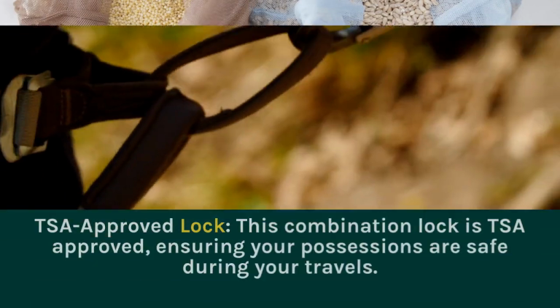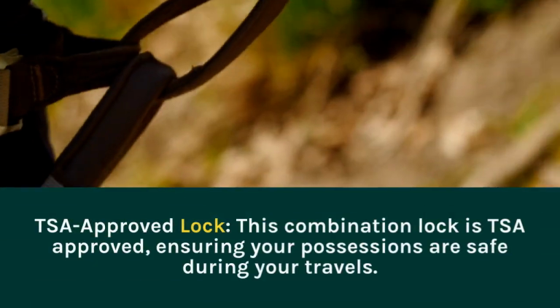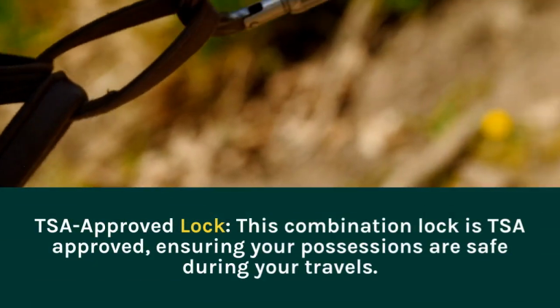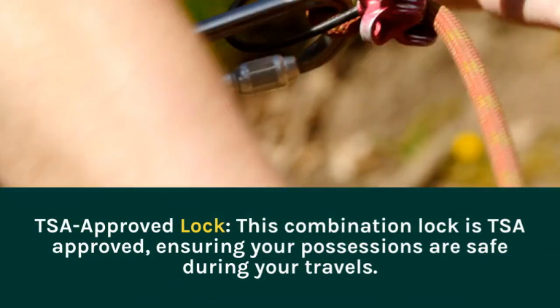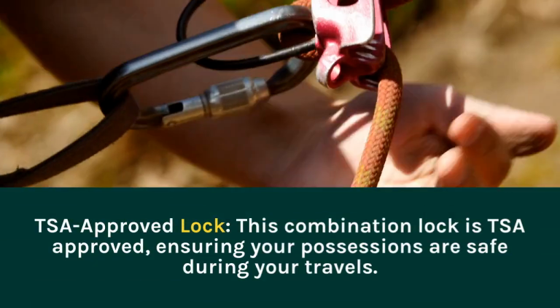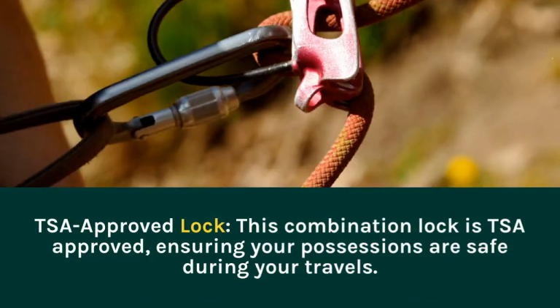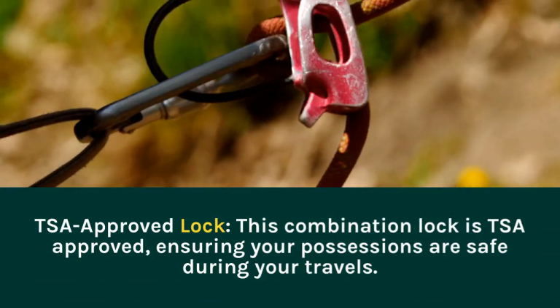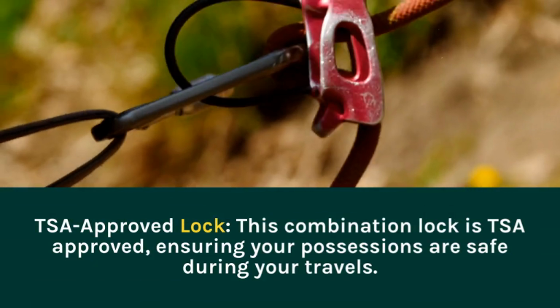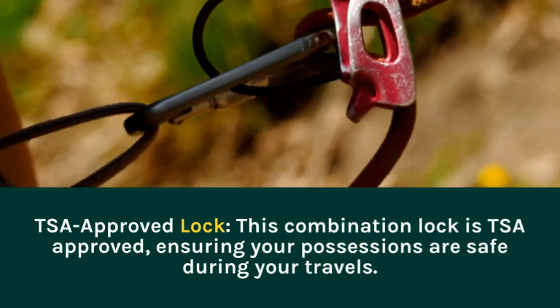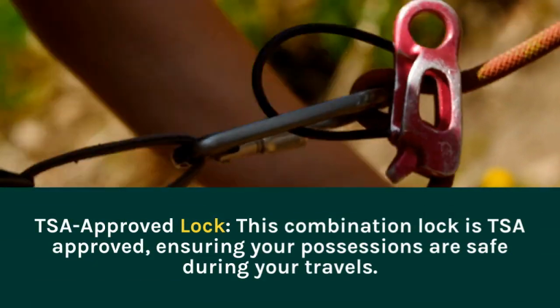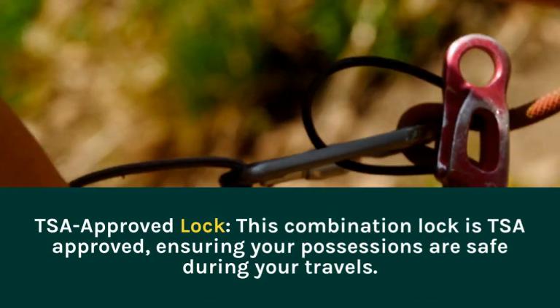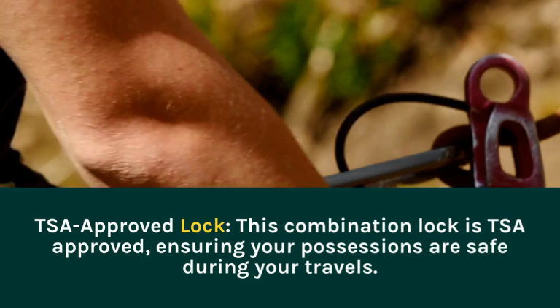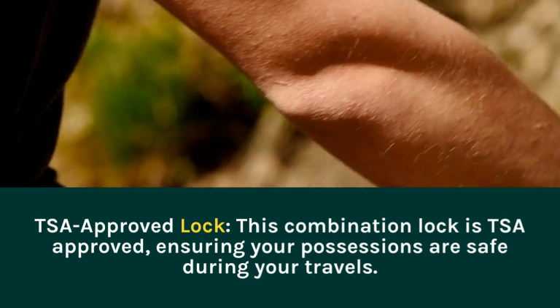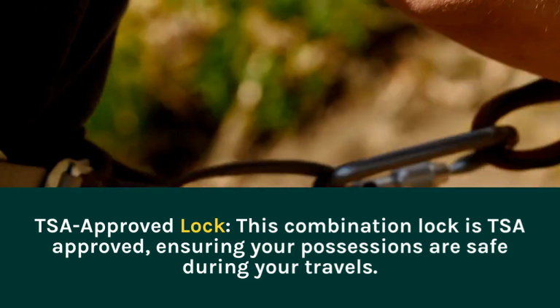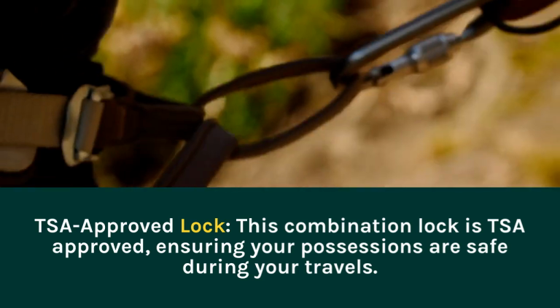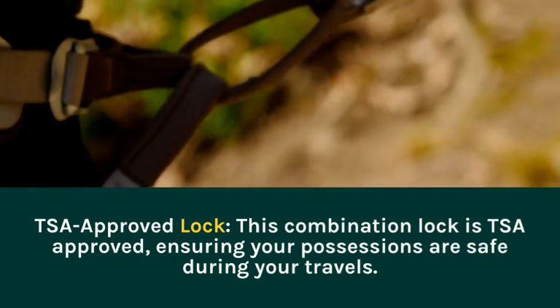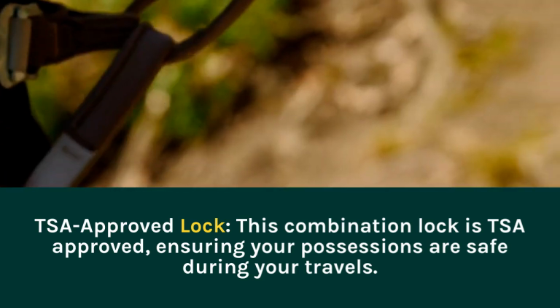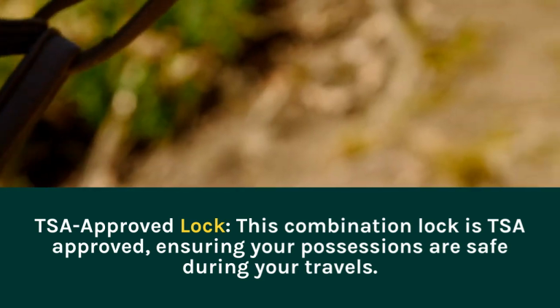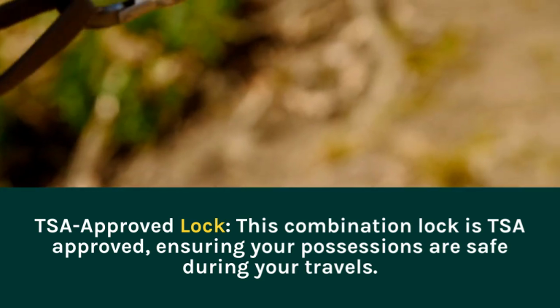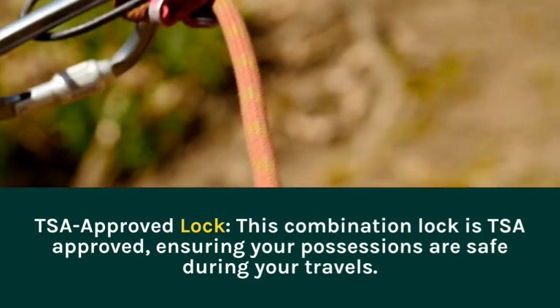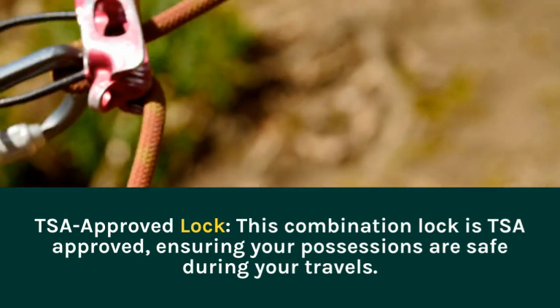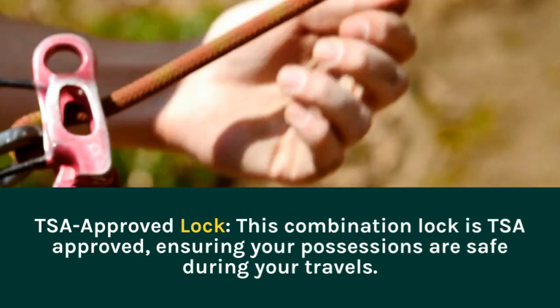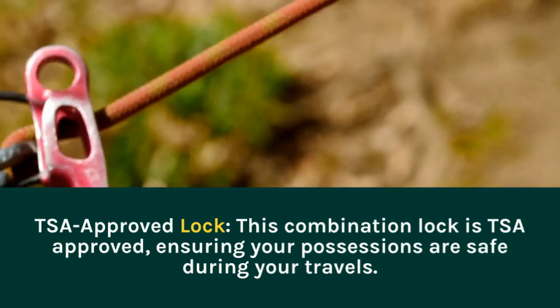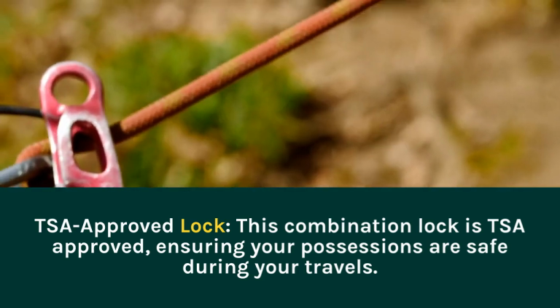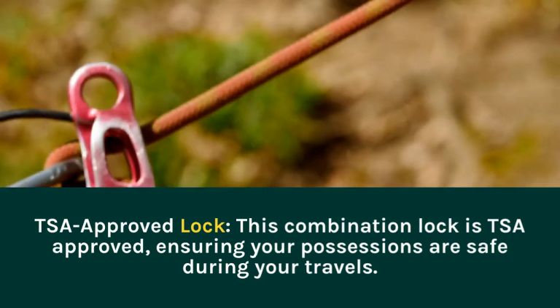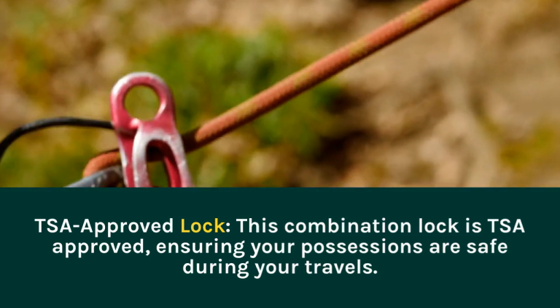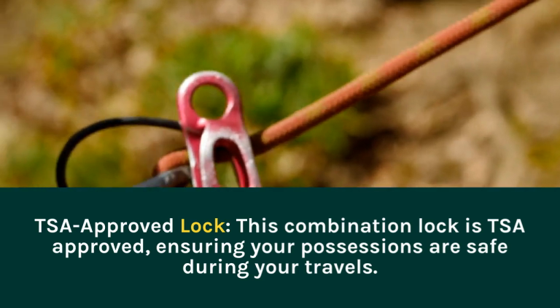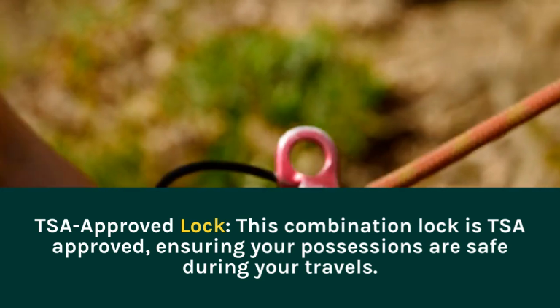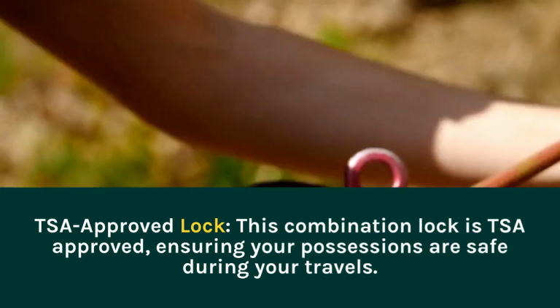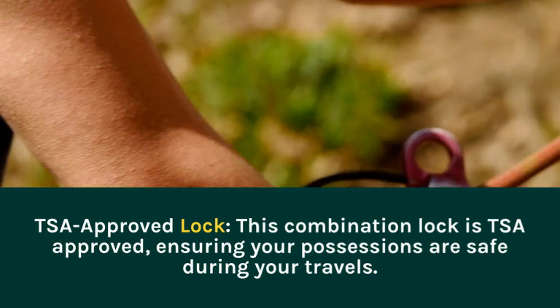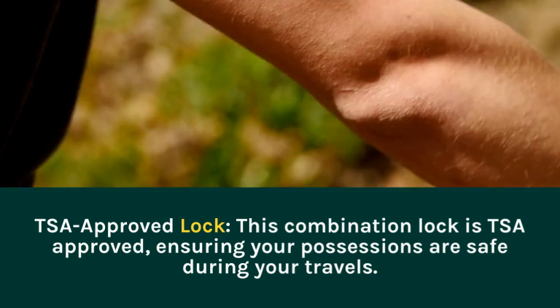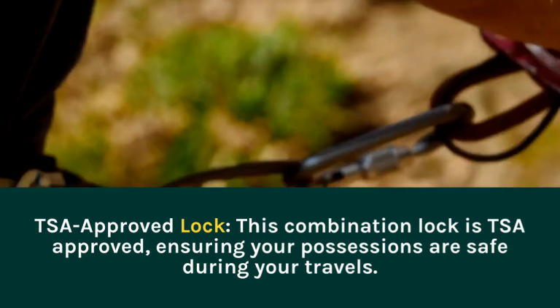TSA Approved Lock. This combination lock is TSA approved, ensuring your possessions are safe during your travel.